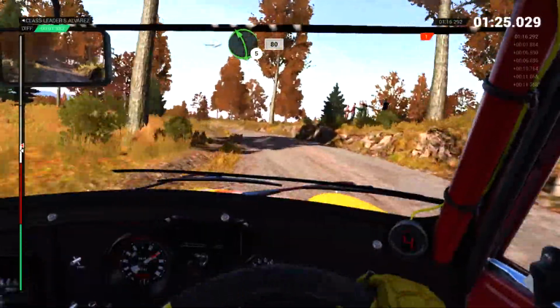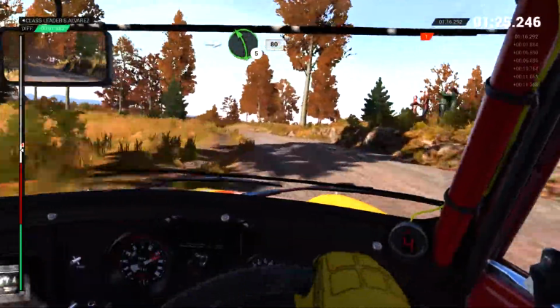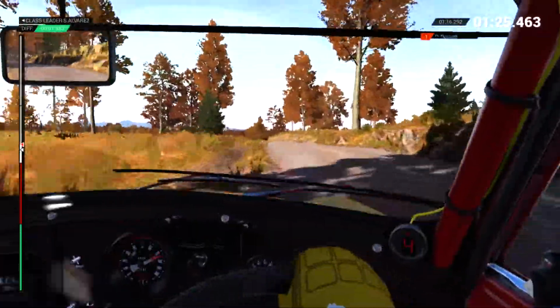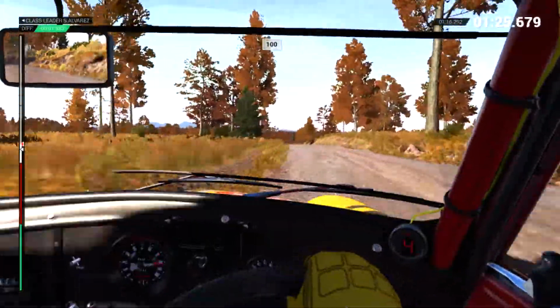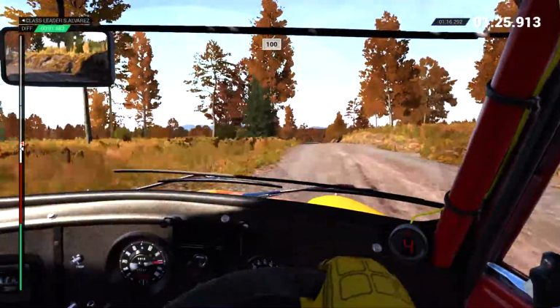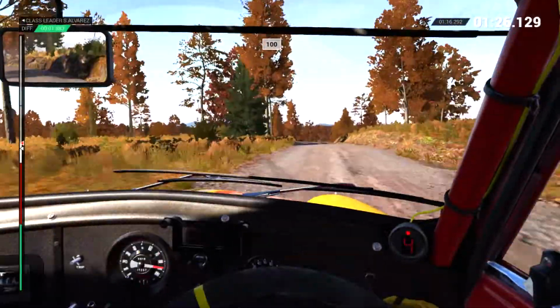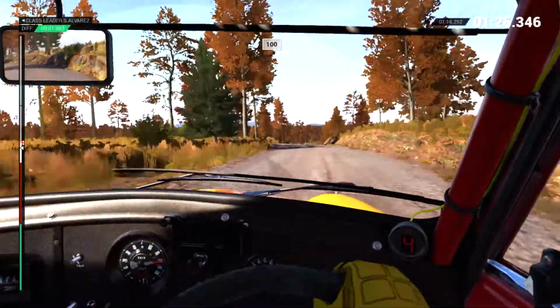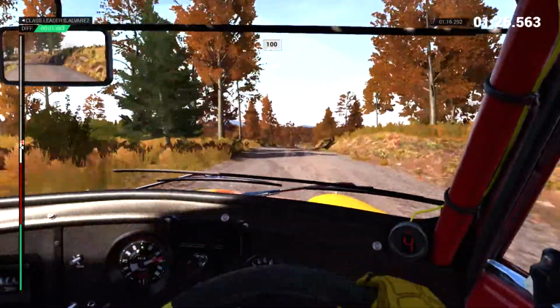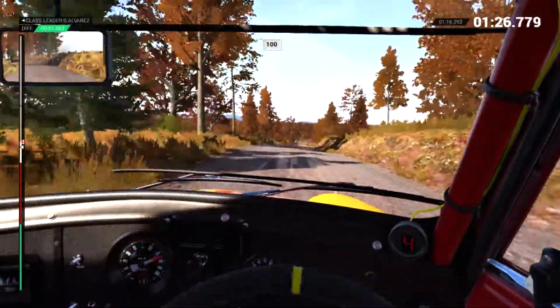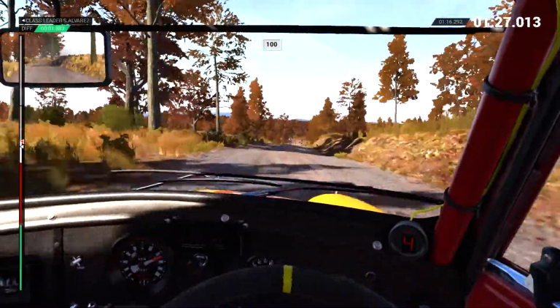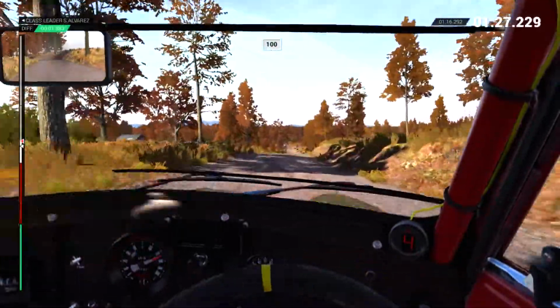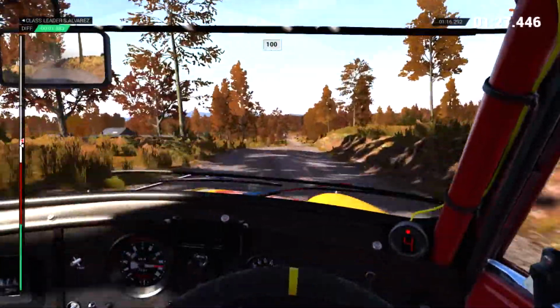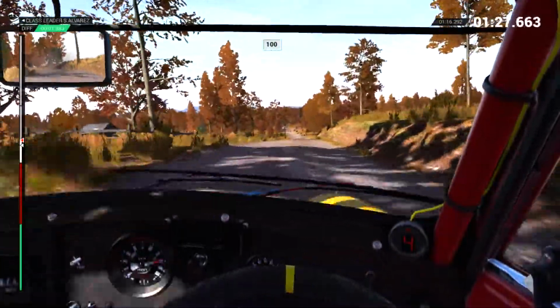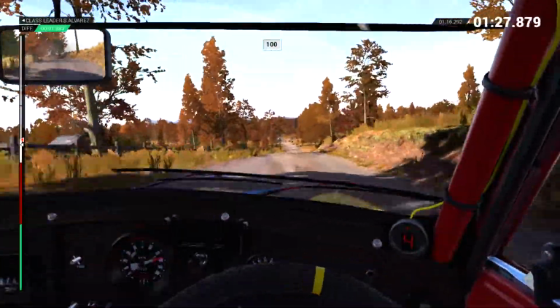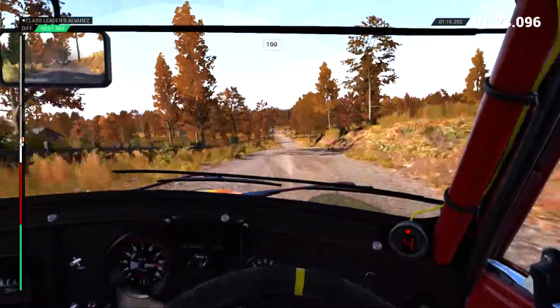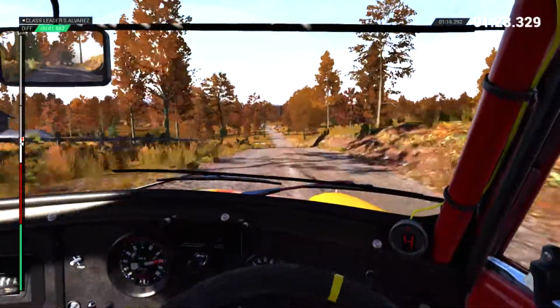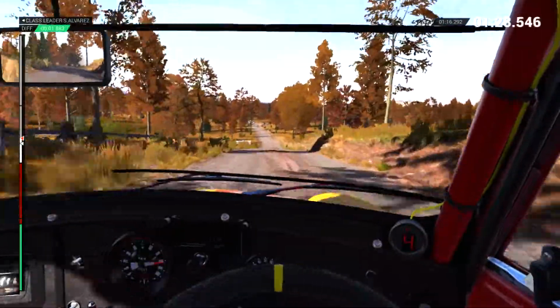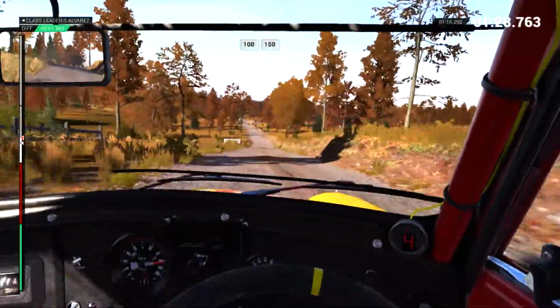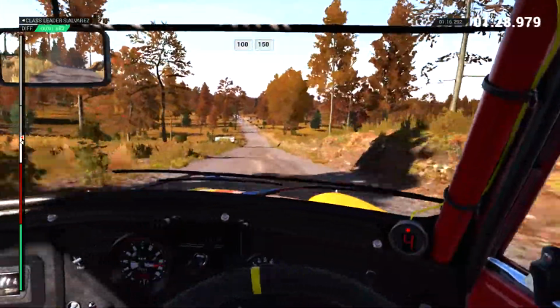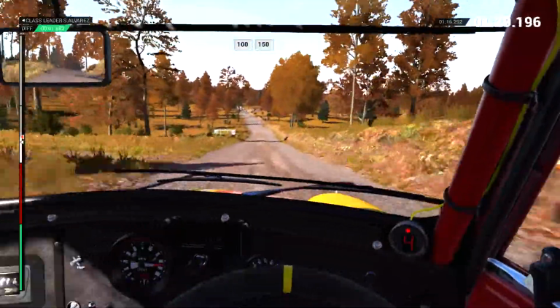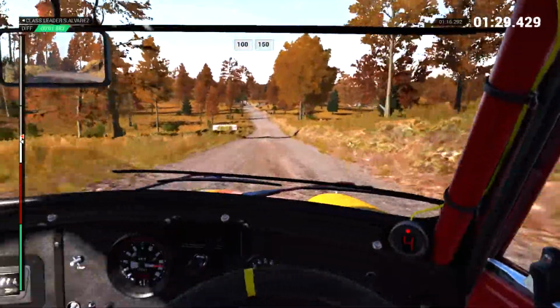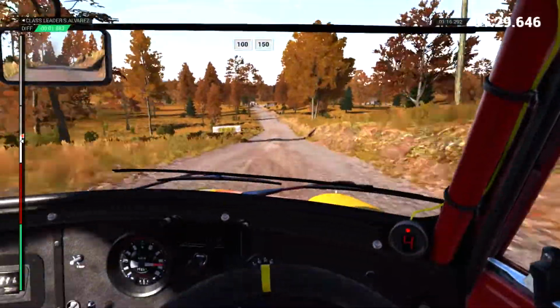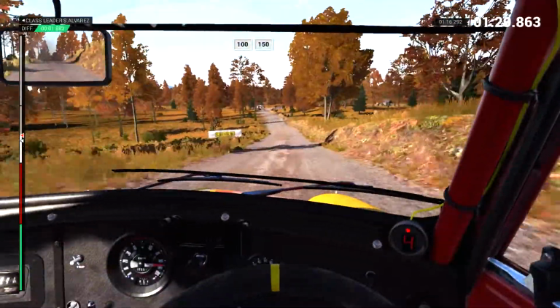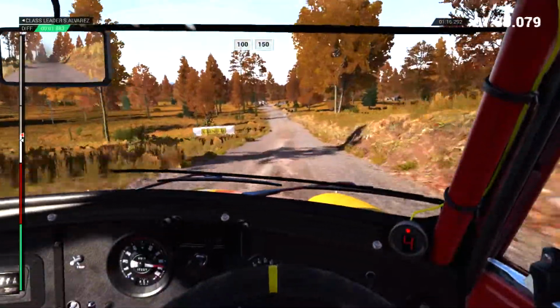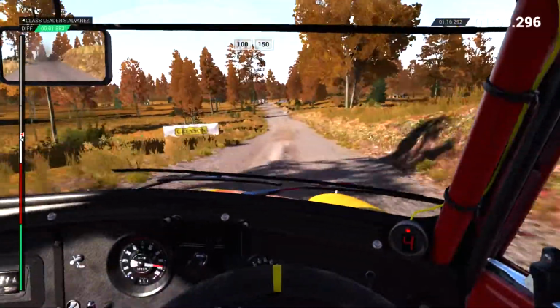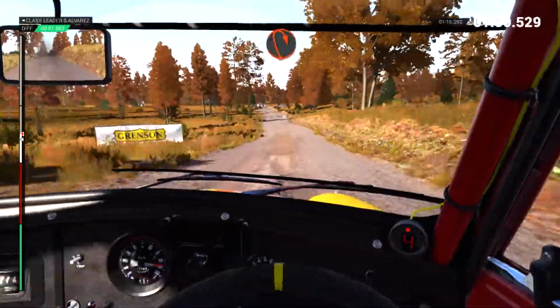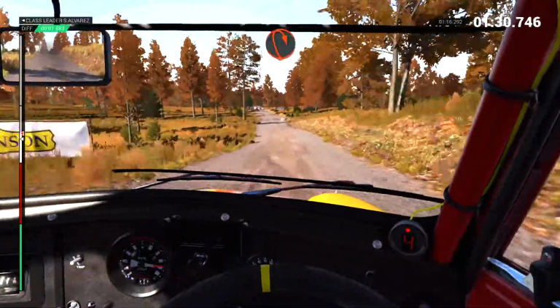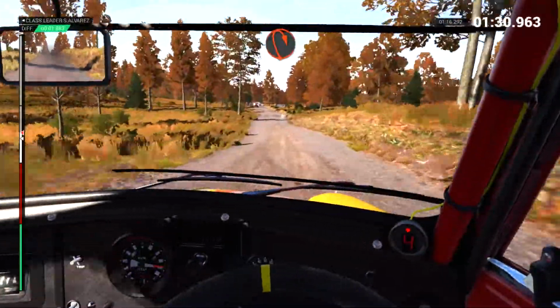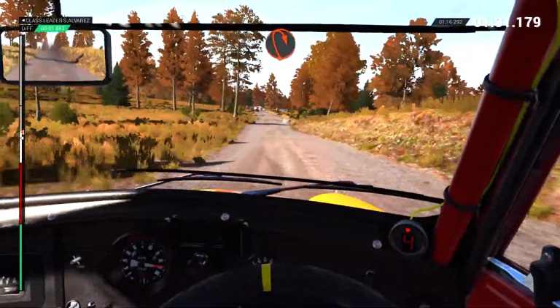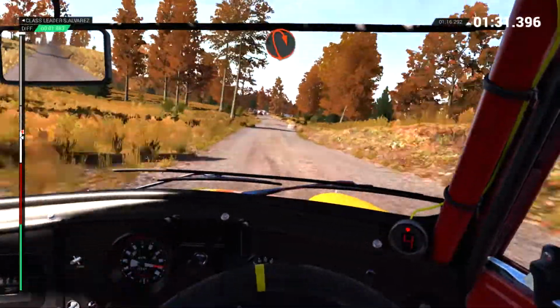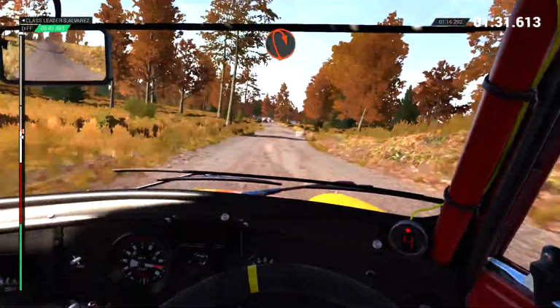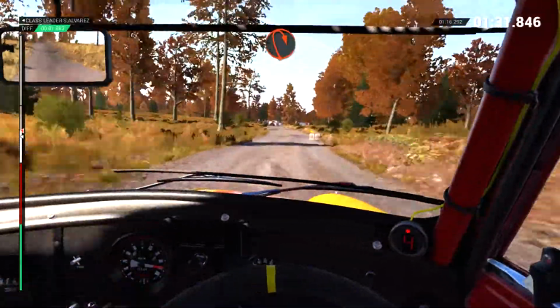100 over bumps. Crest 100, 150. Turn, open, hairpin right.